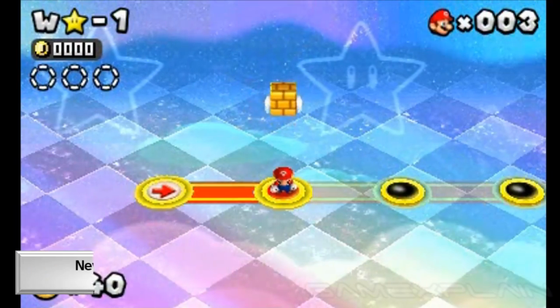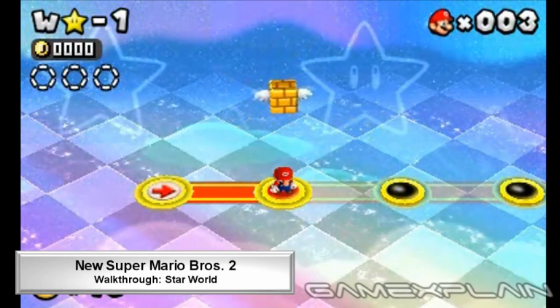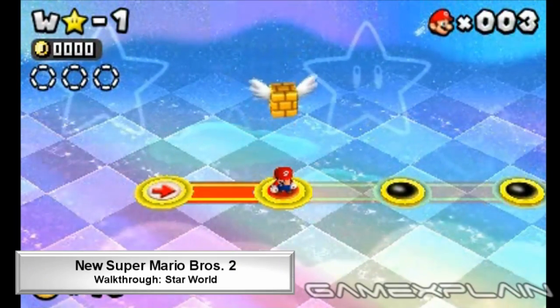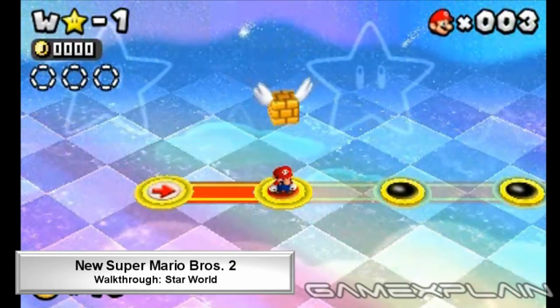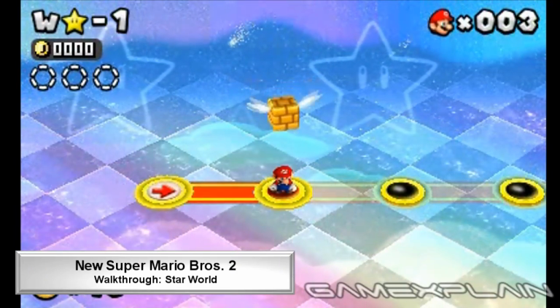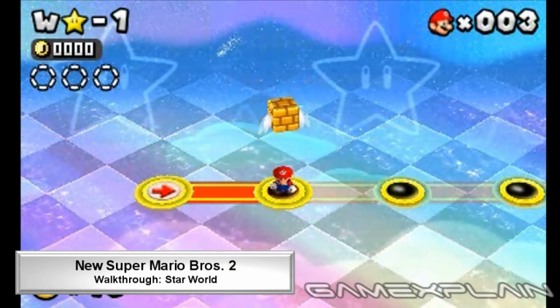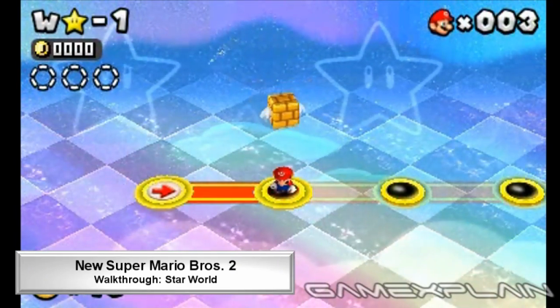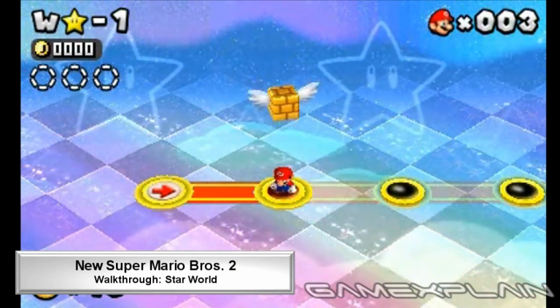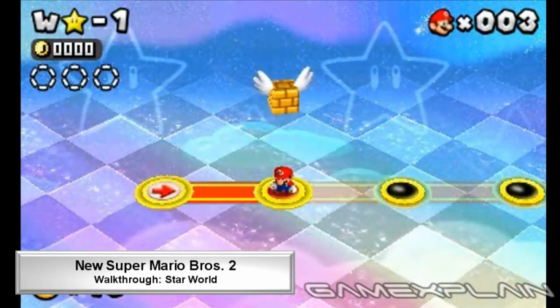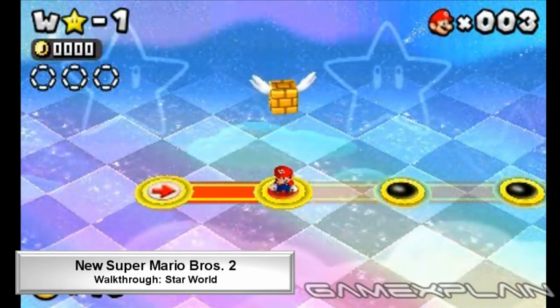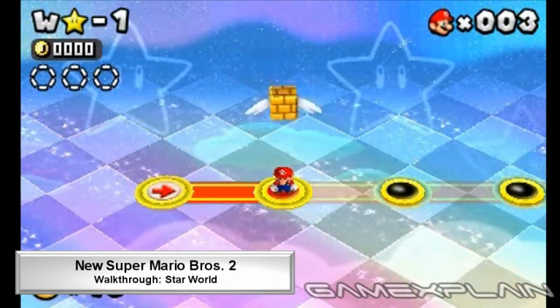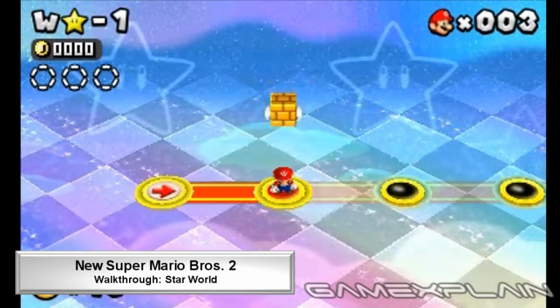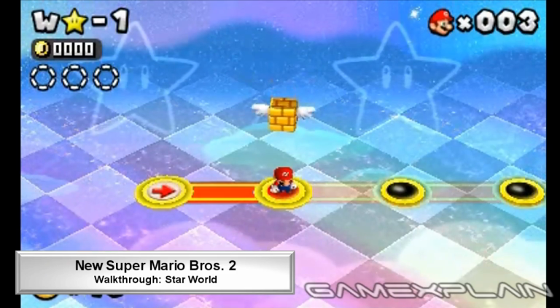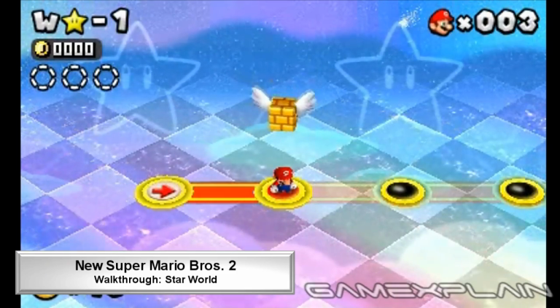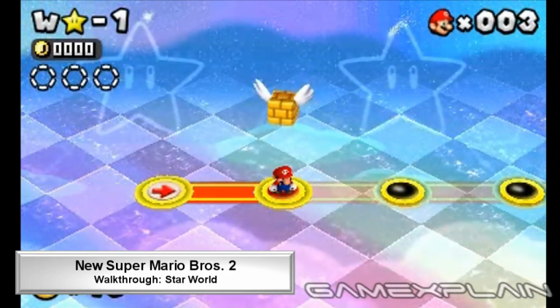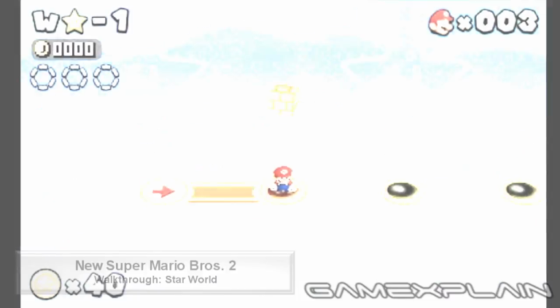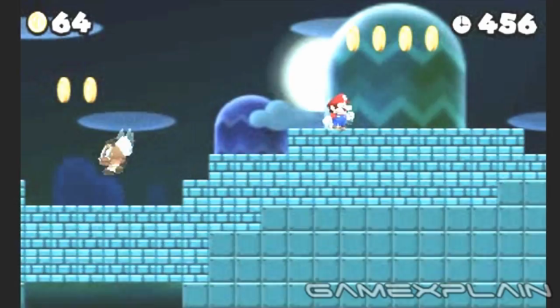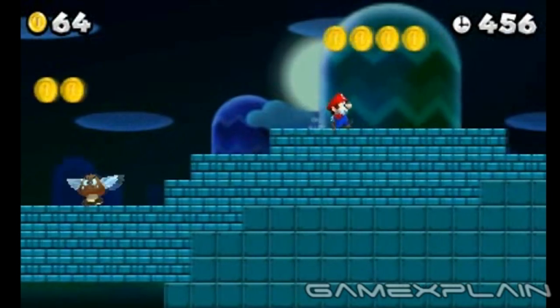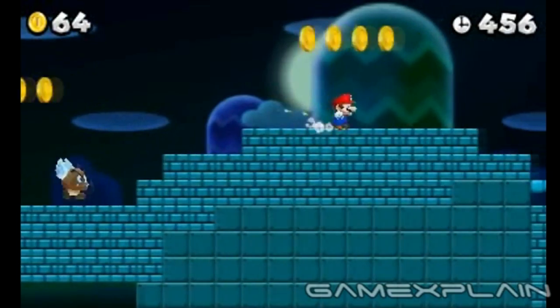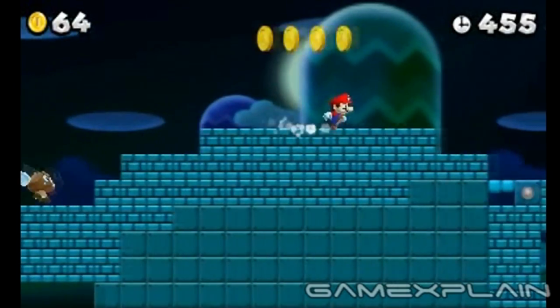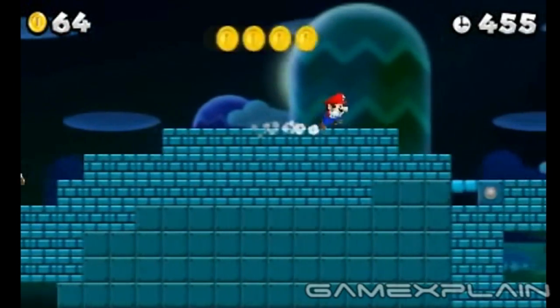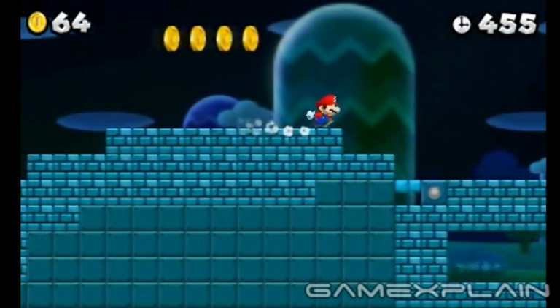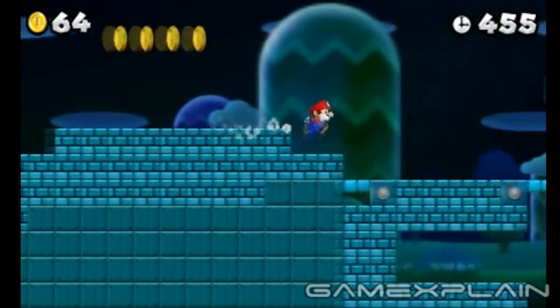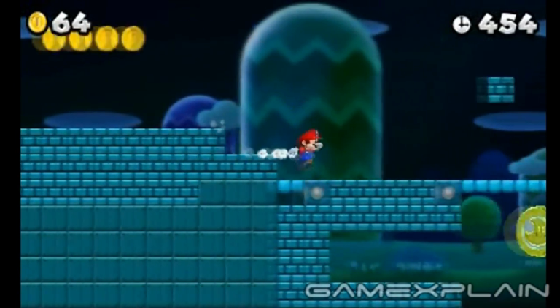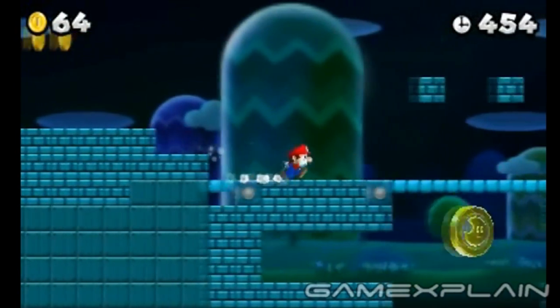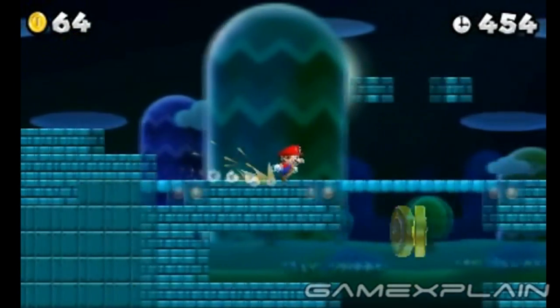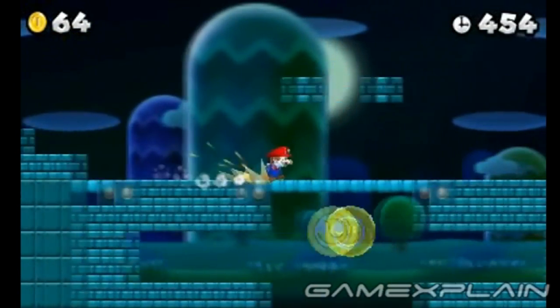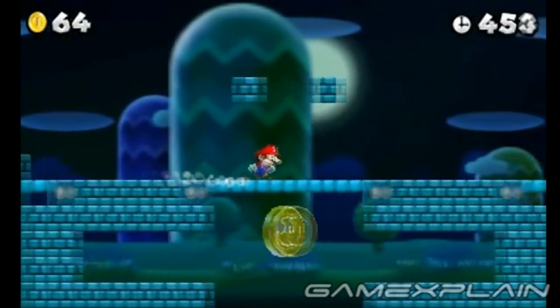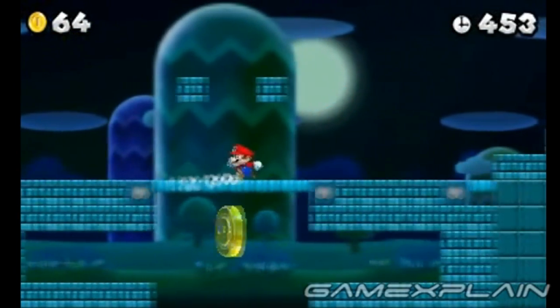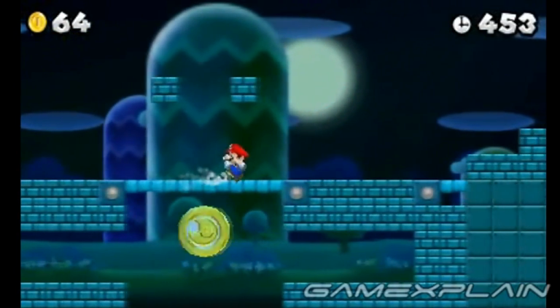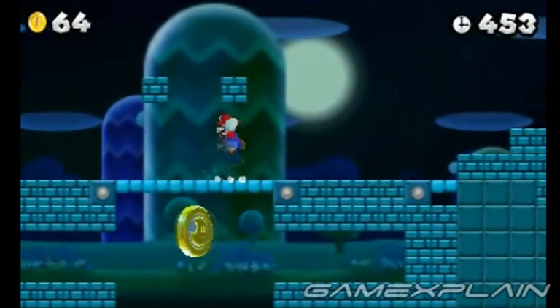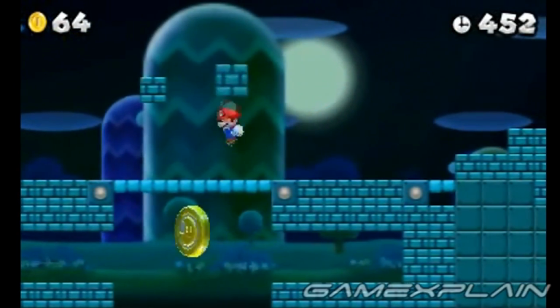There are three Star Coins to find in level Star-1. You'll find the first Star Coin early on, underneath the walkway.